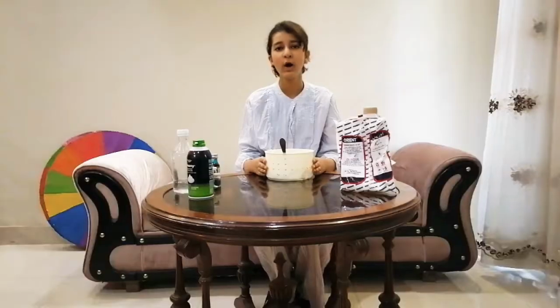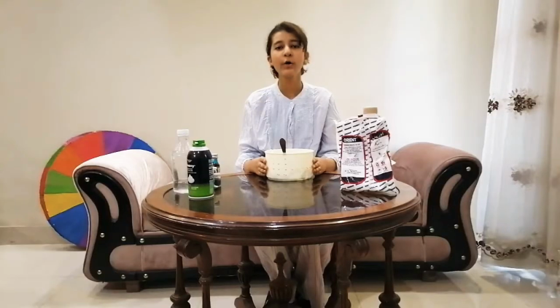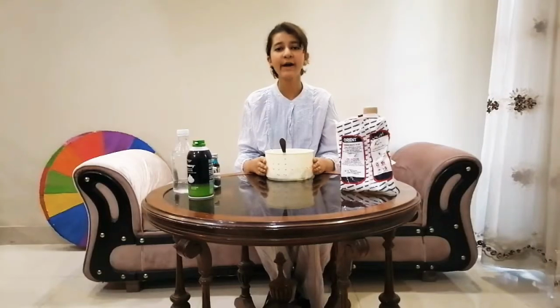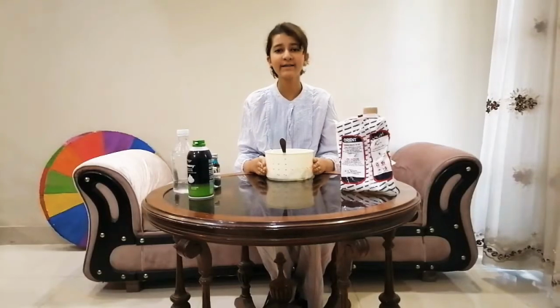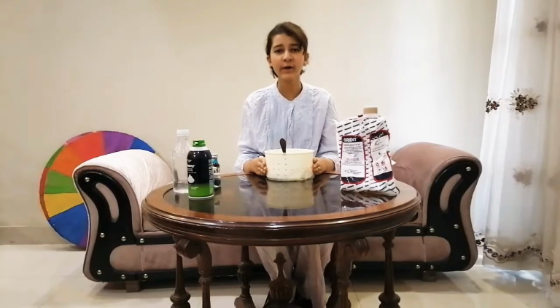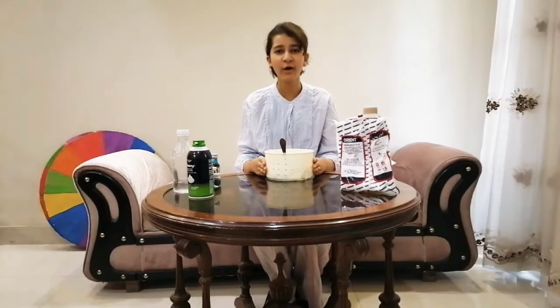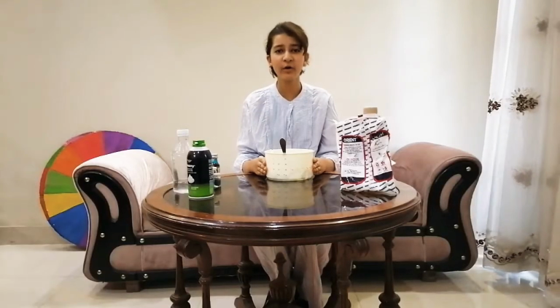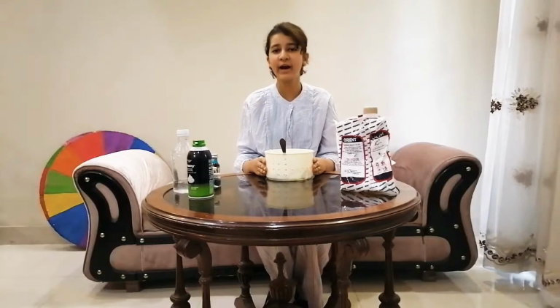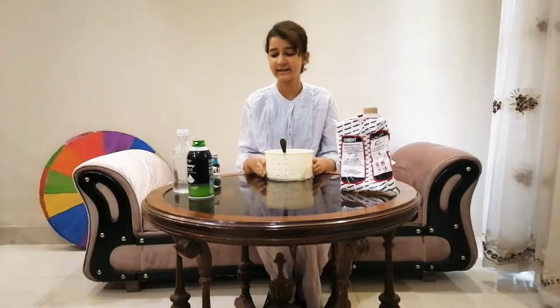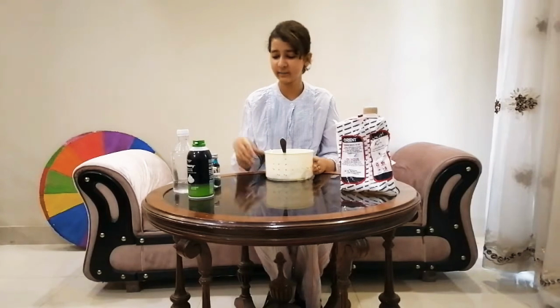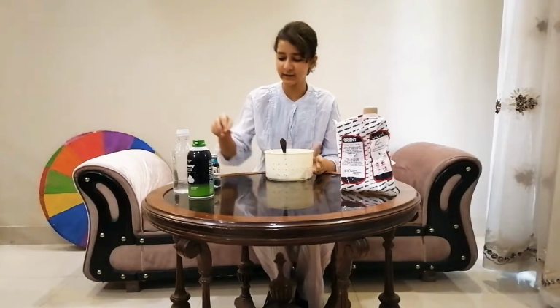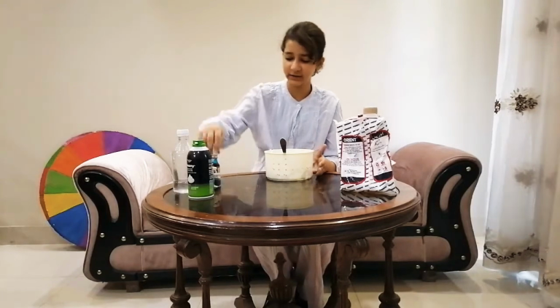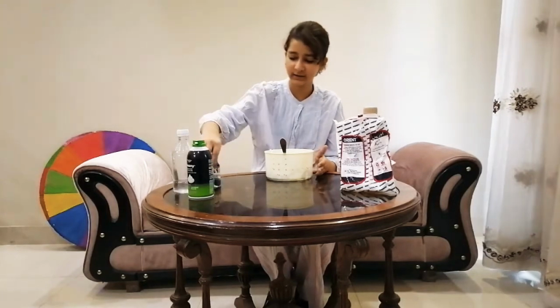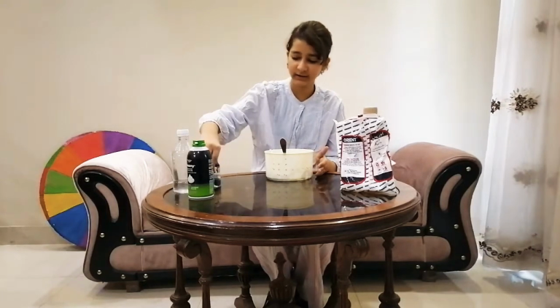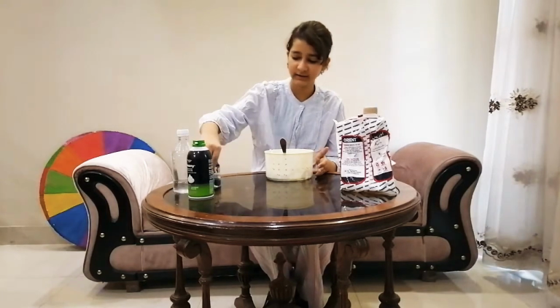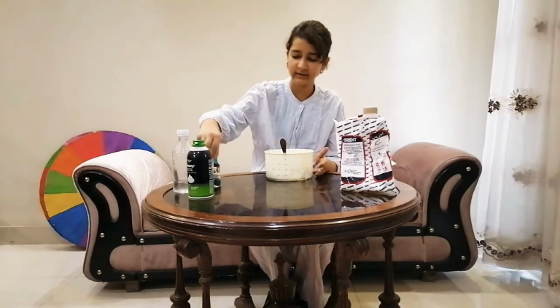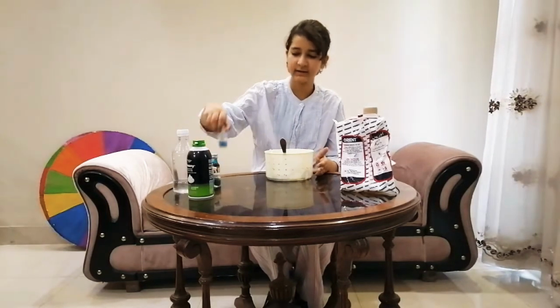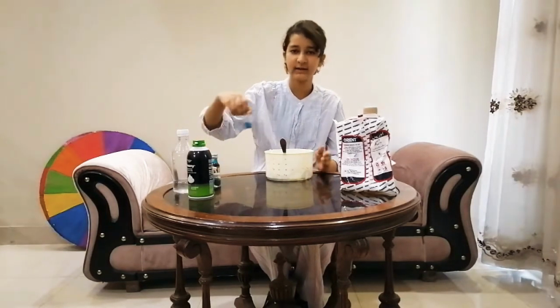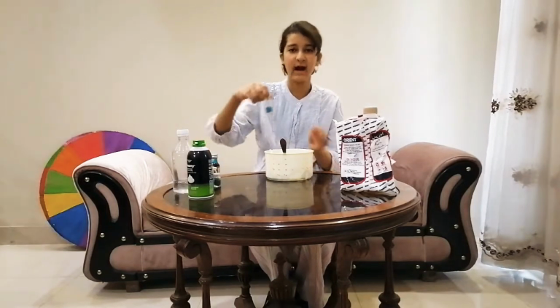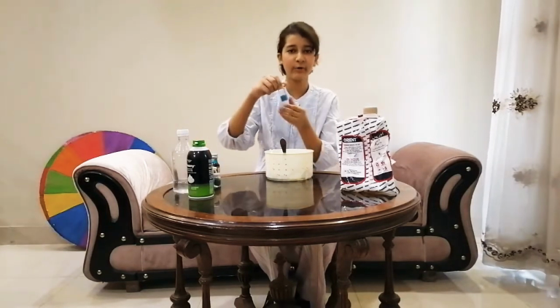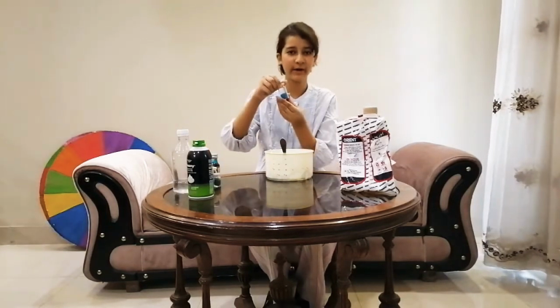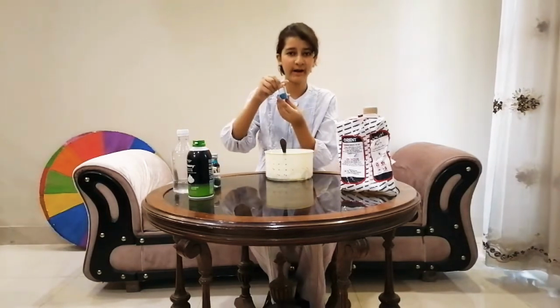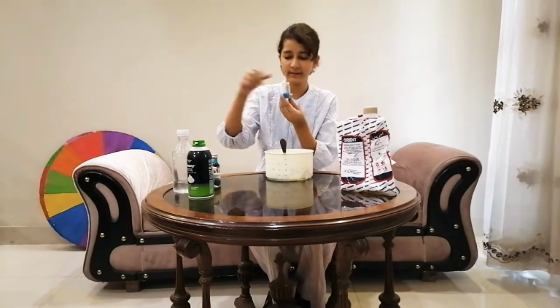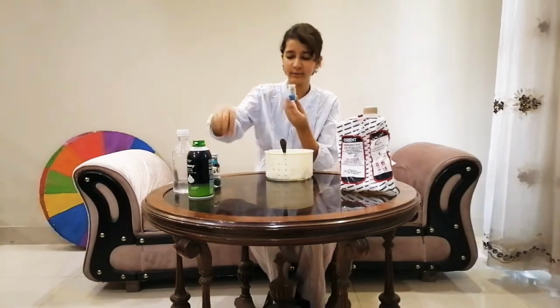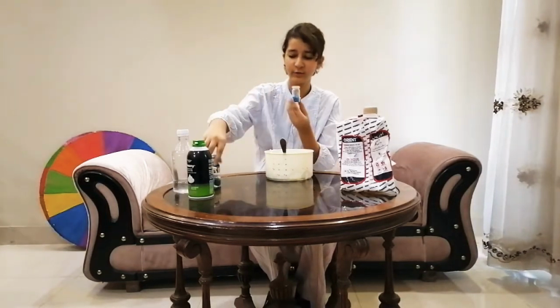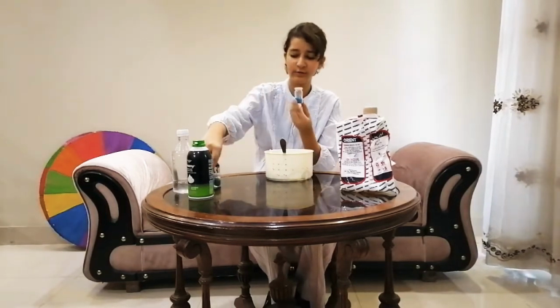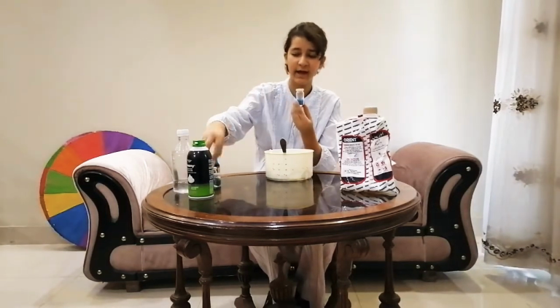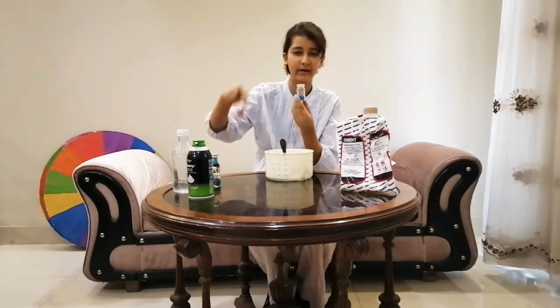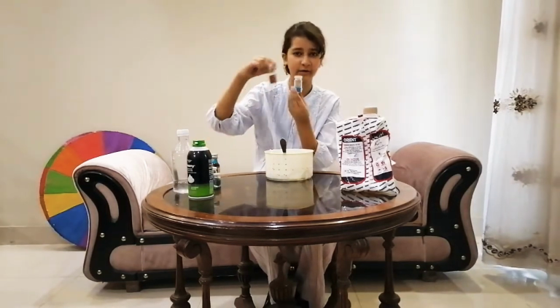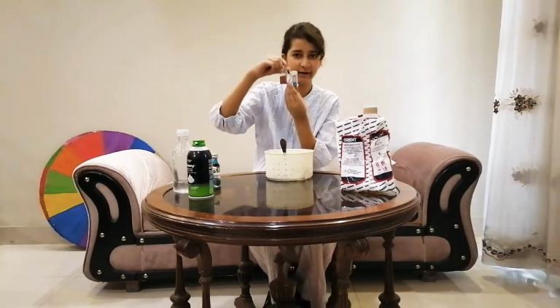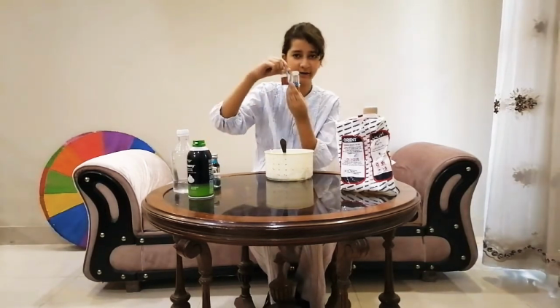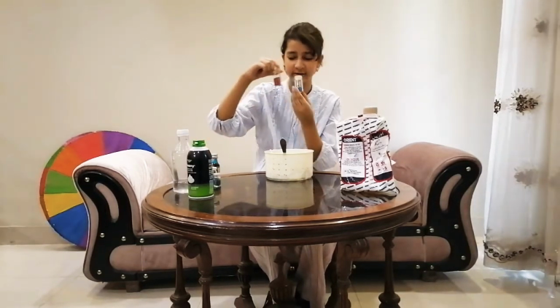Okay guys, so now I'm gonna add some glitter. I'm gonna add some blue and red glitter.